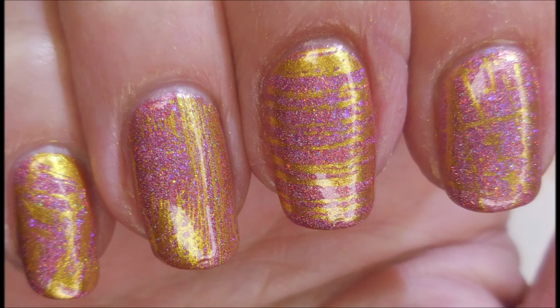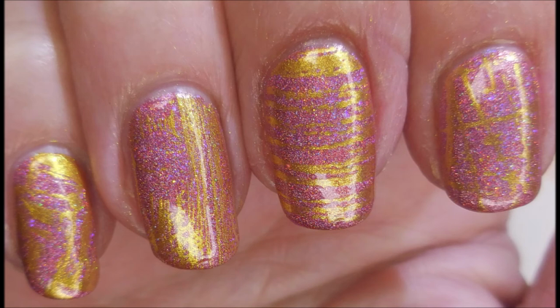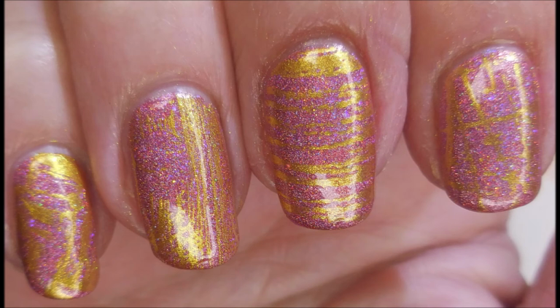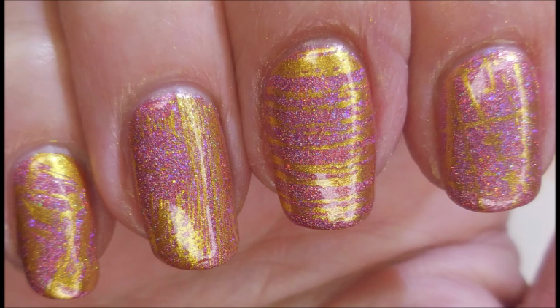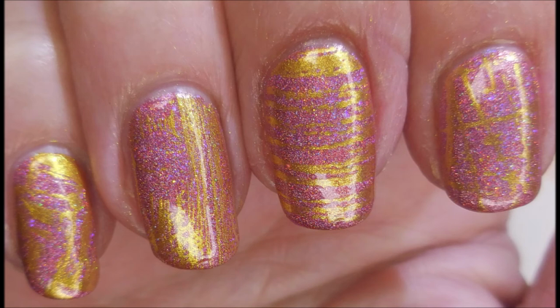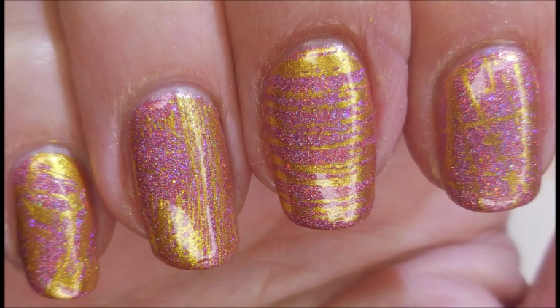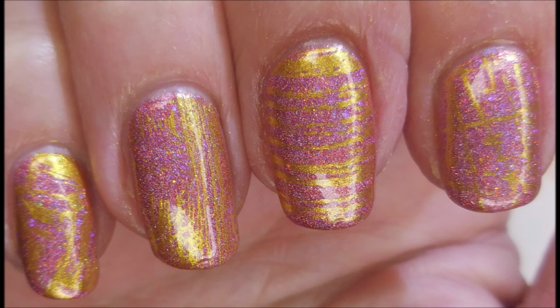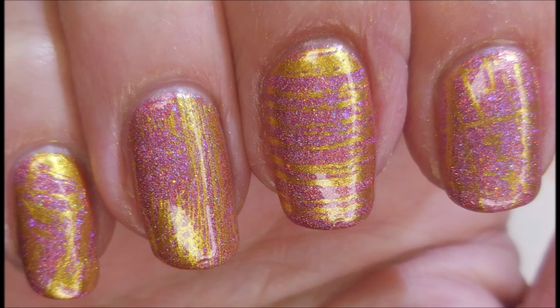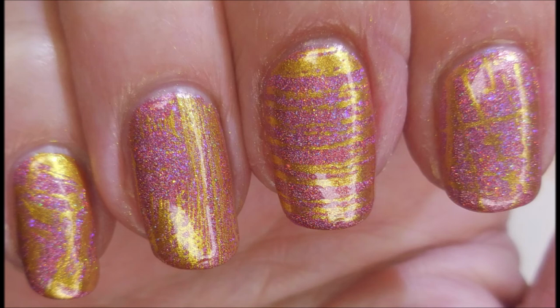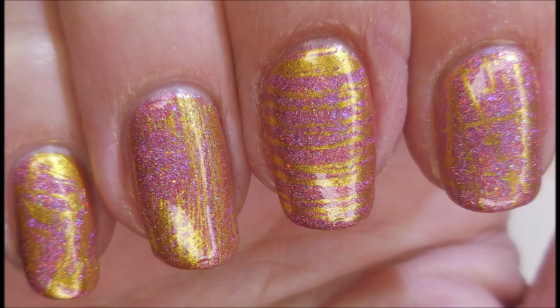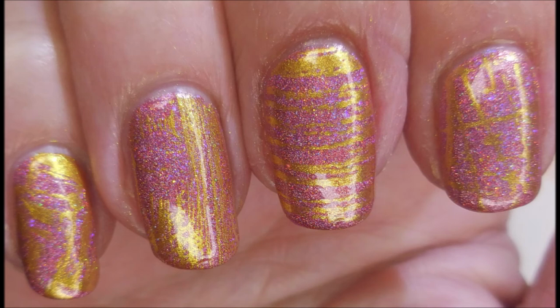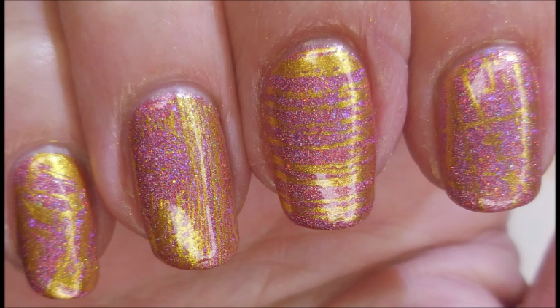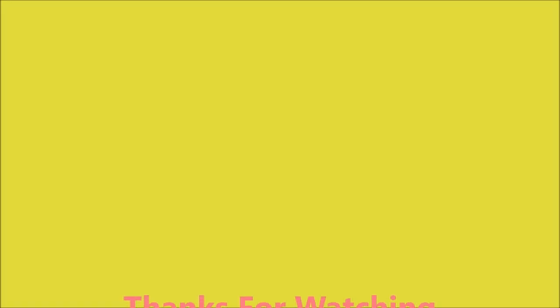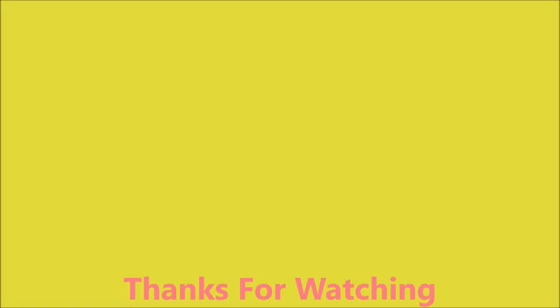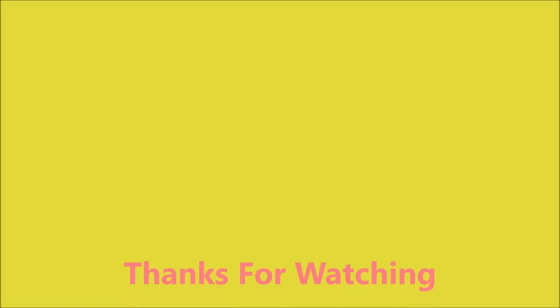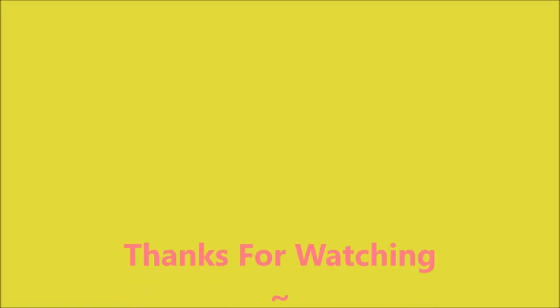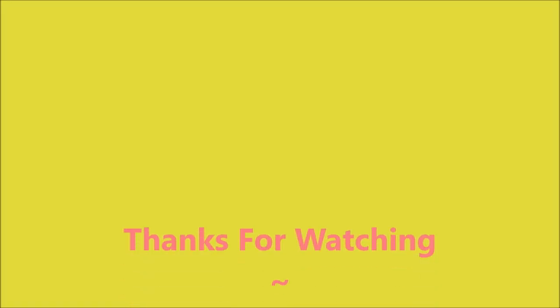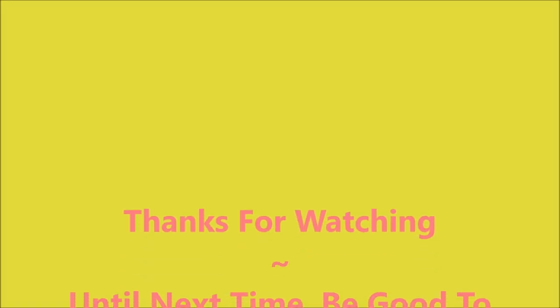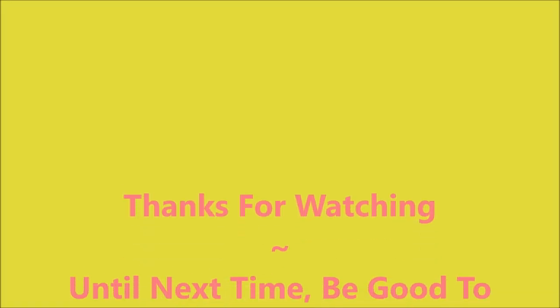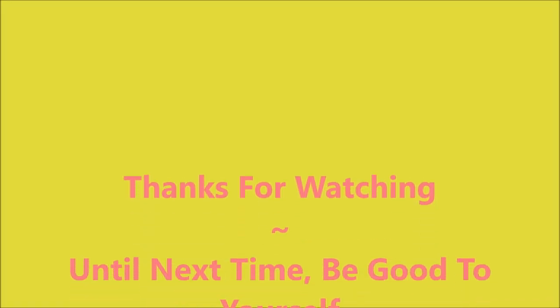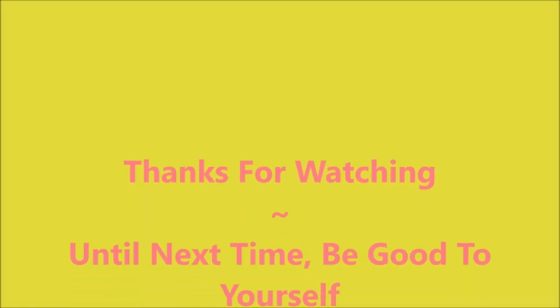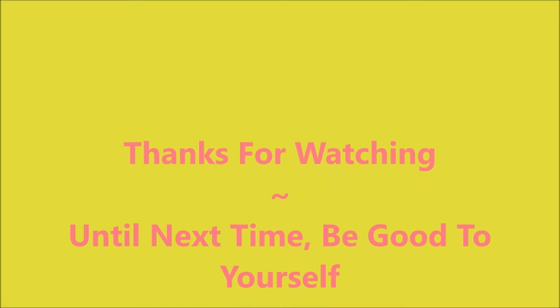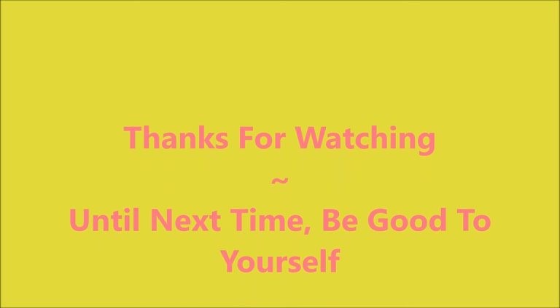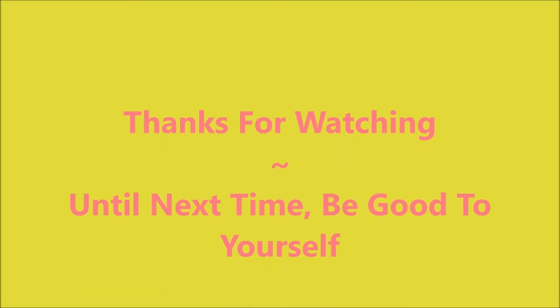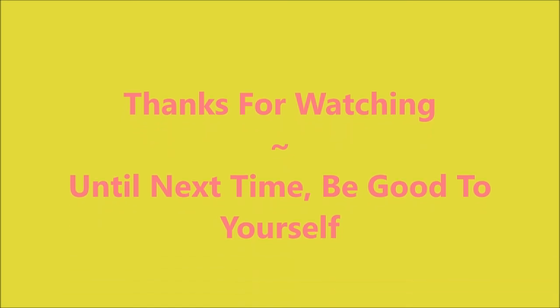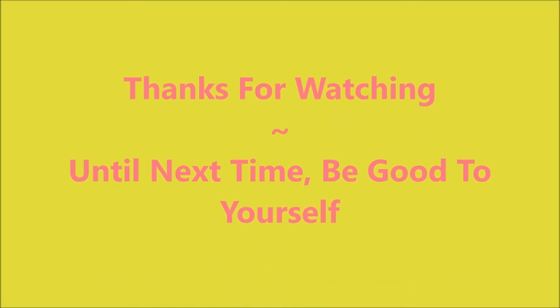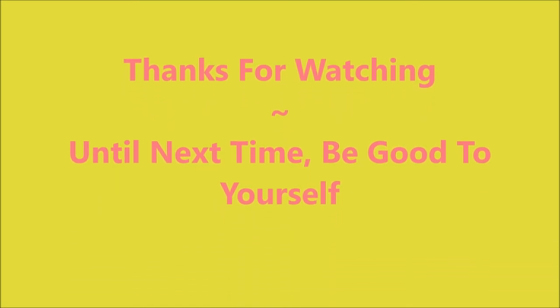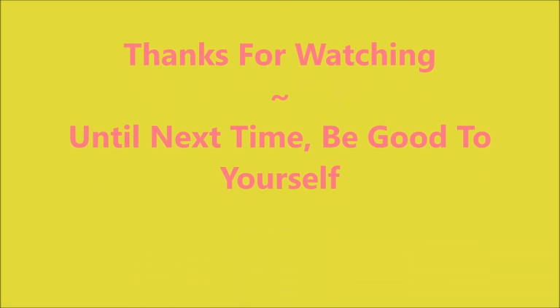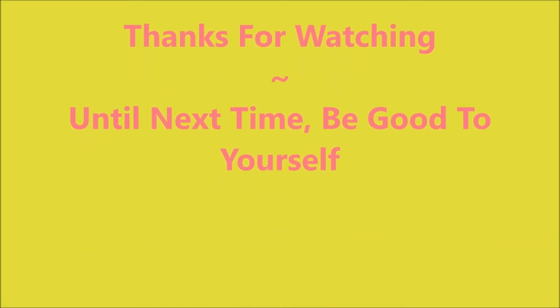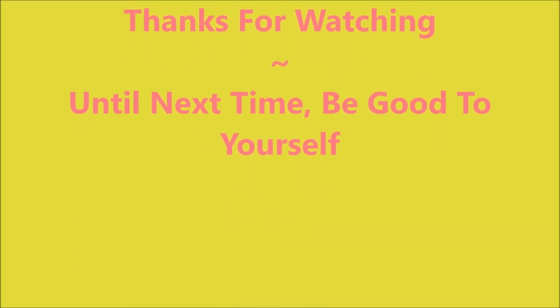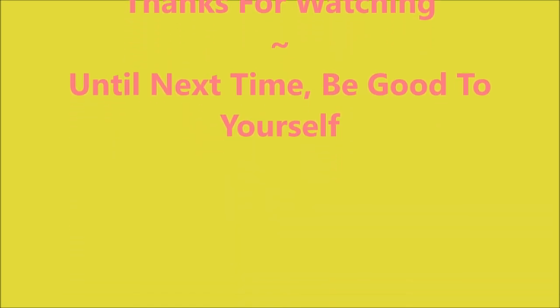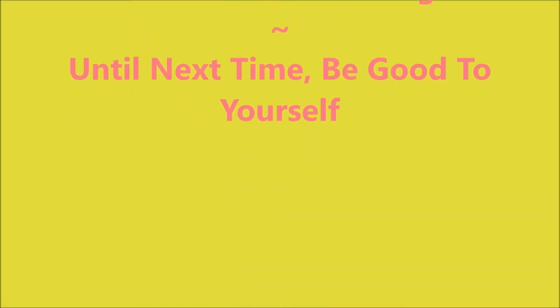I want to thank you for watching. Until next time, be good to yourself. Talk to you soon!